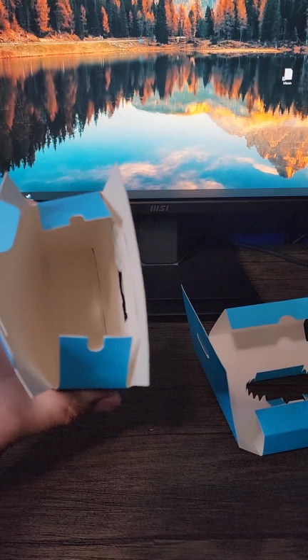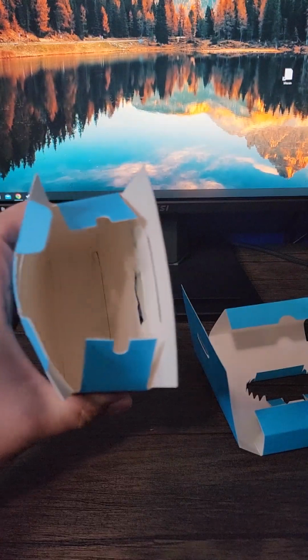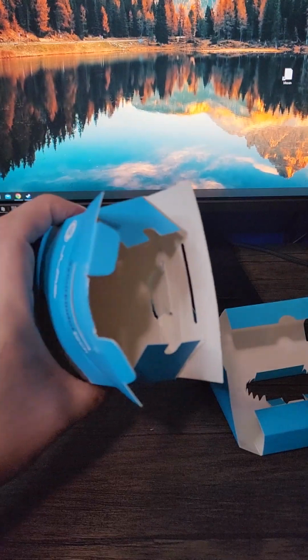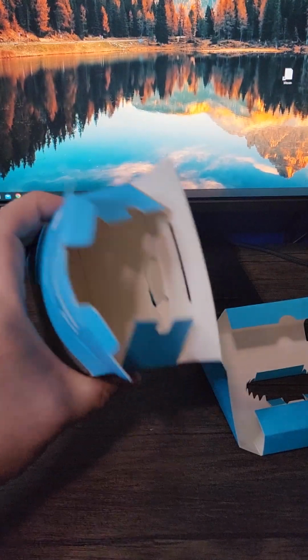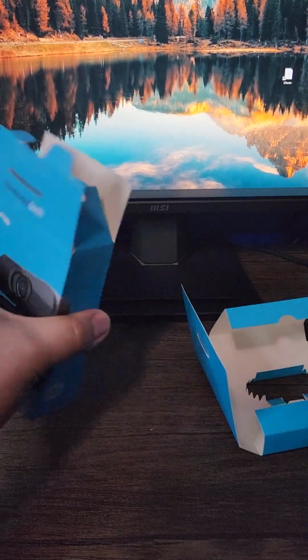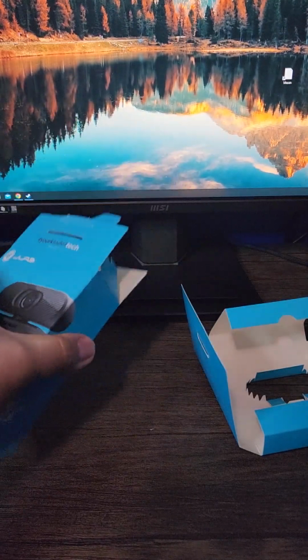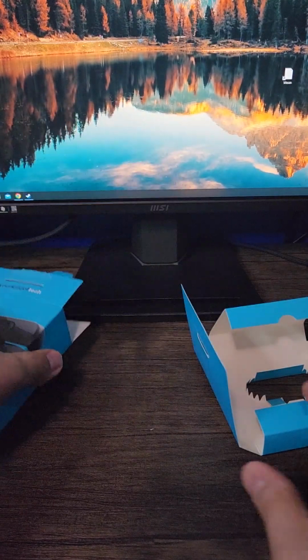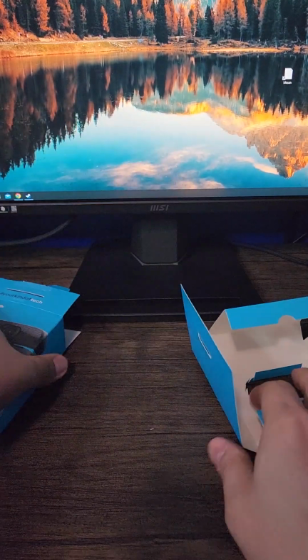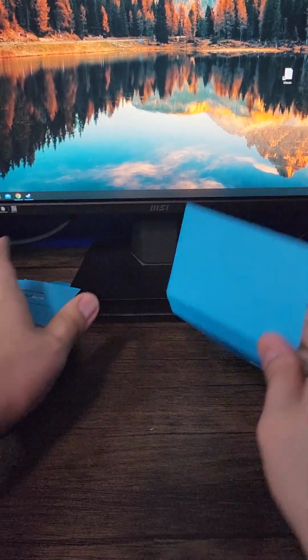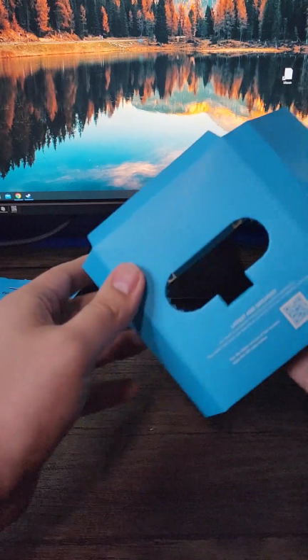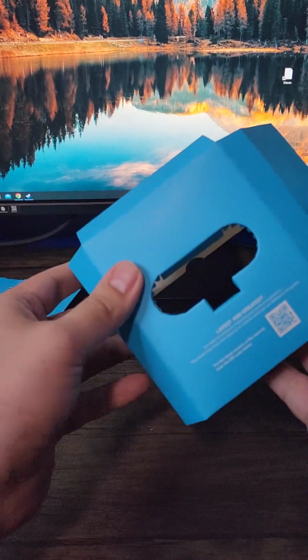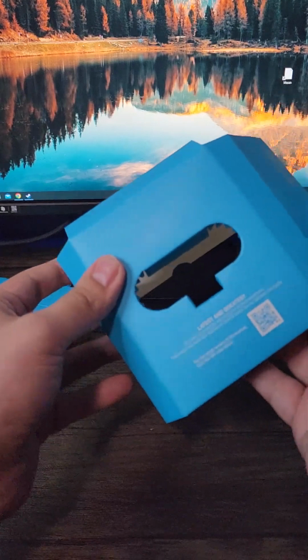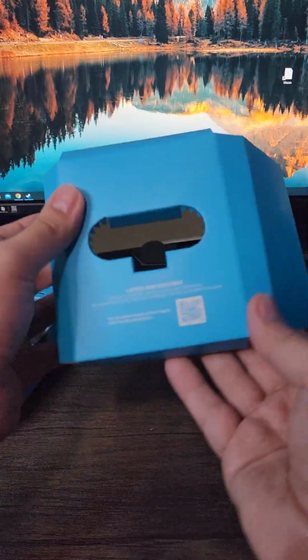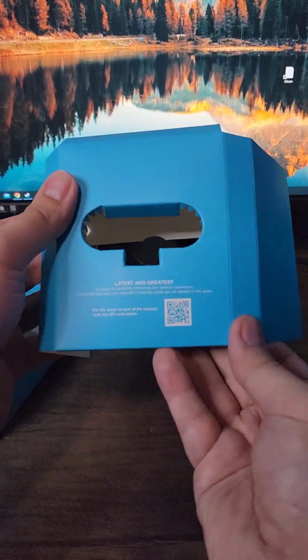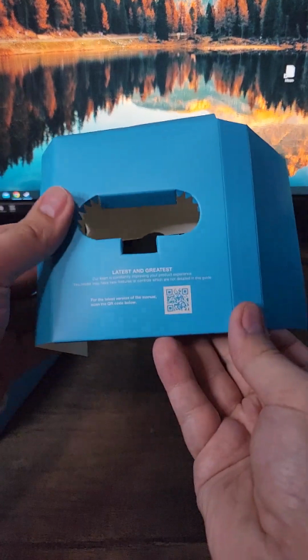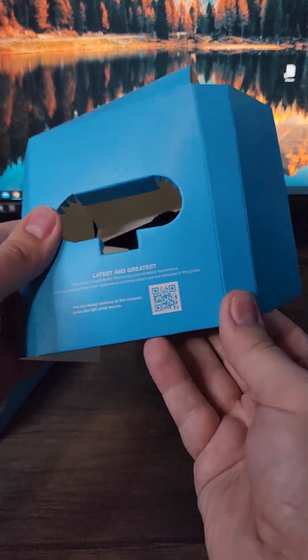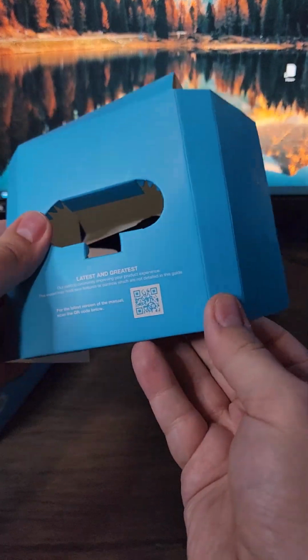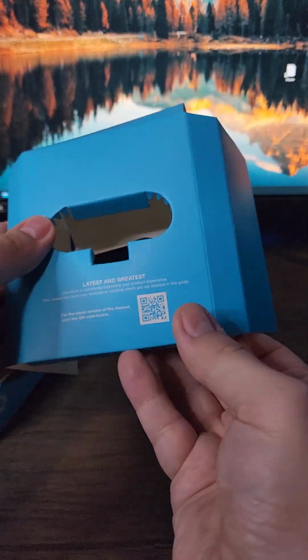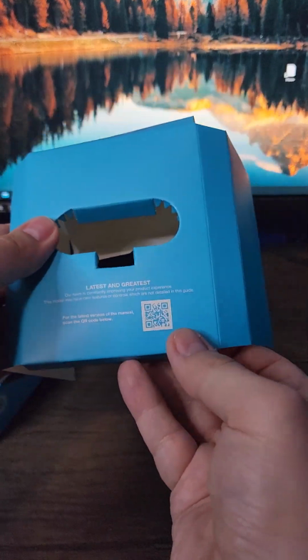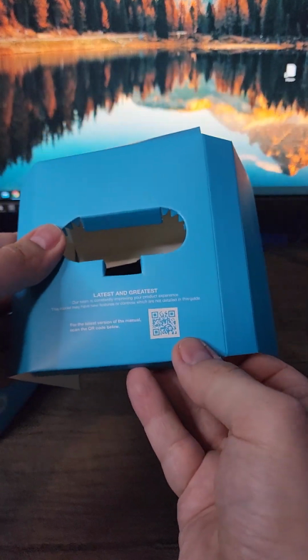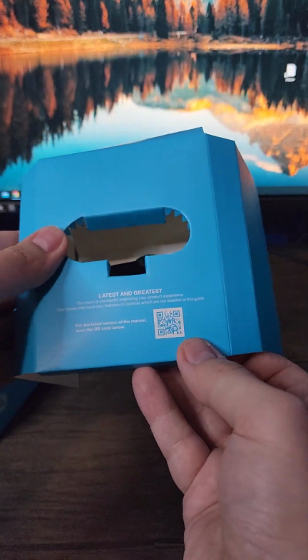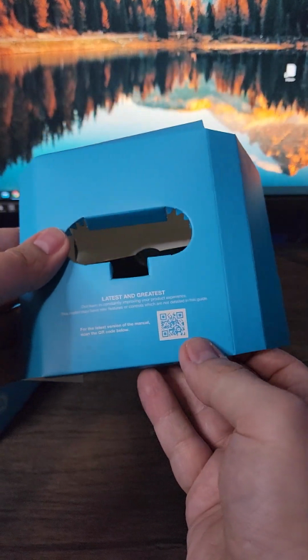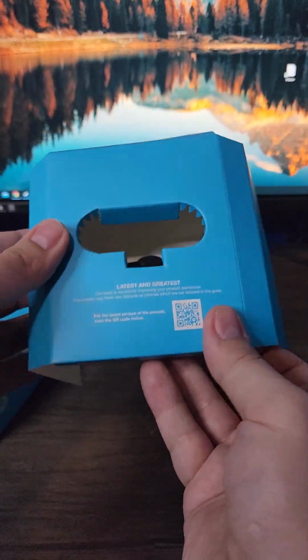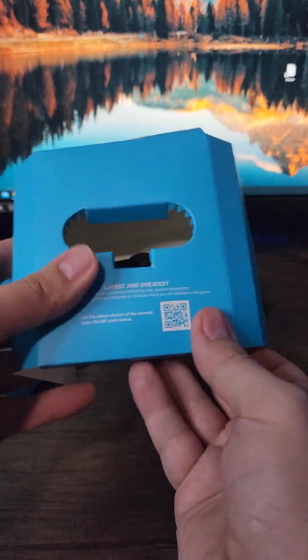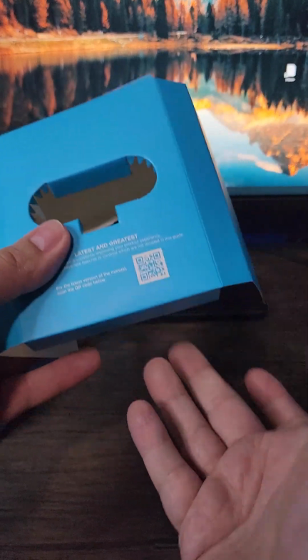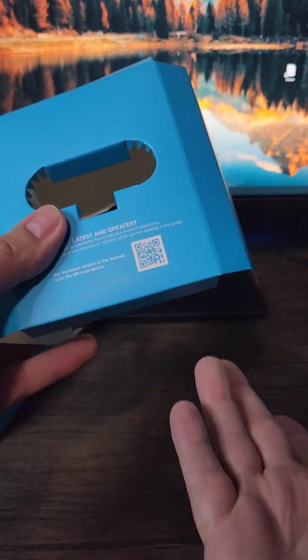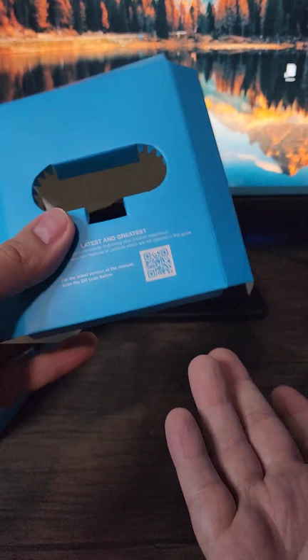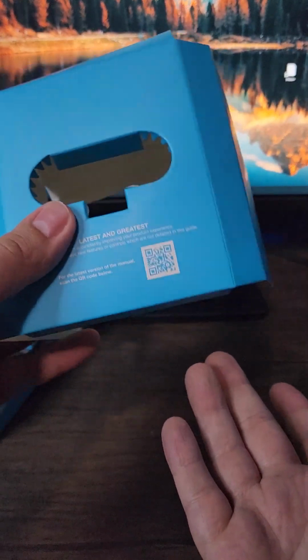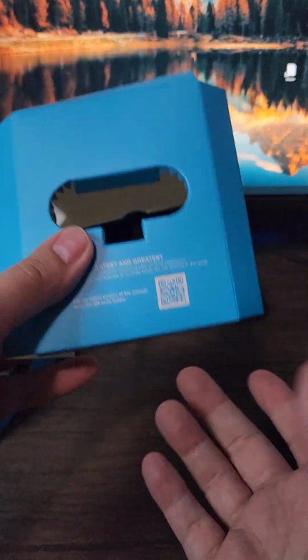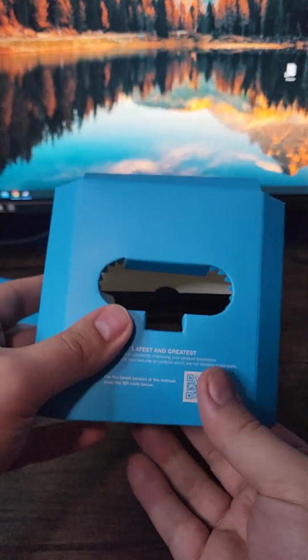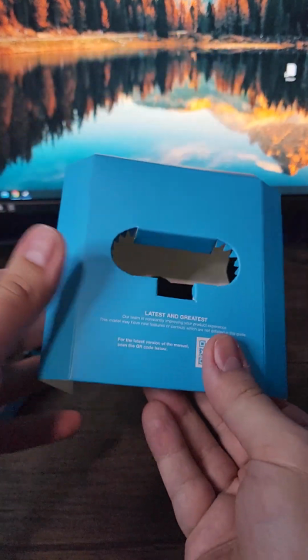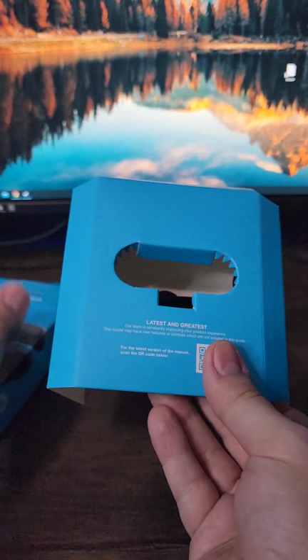As far as the rest of the box, there's not much — no documentation, but there is a QR code you can scan to get a manual or just go to their website.